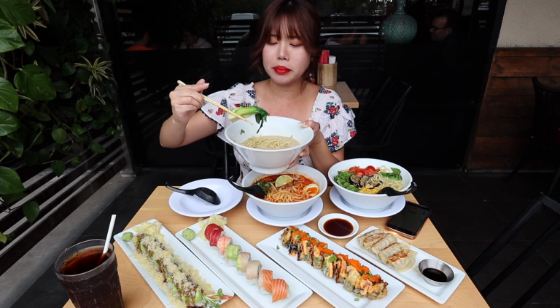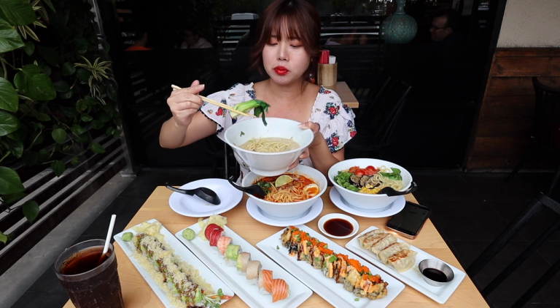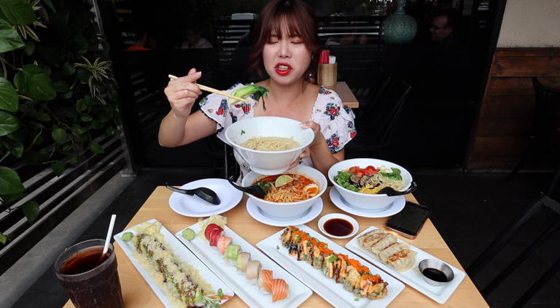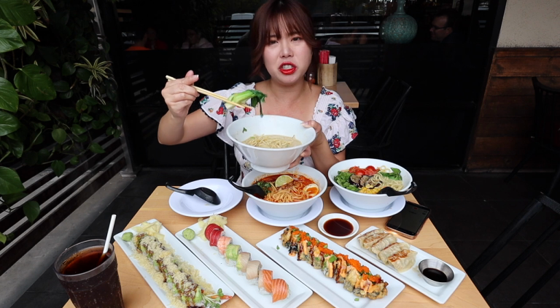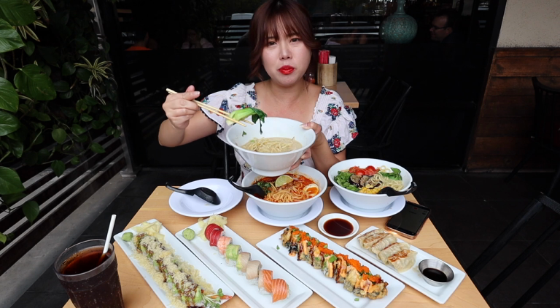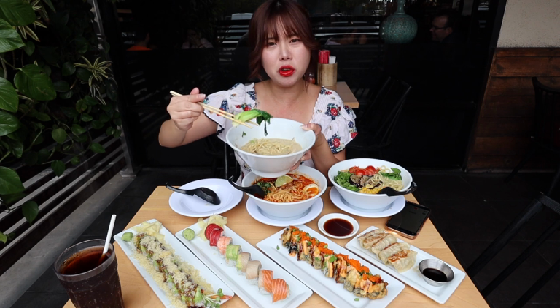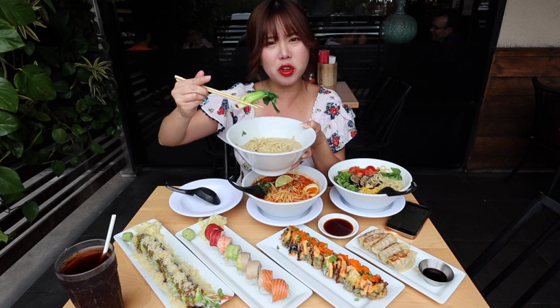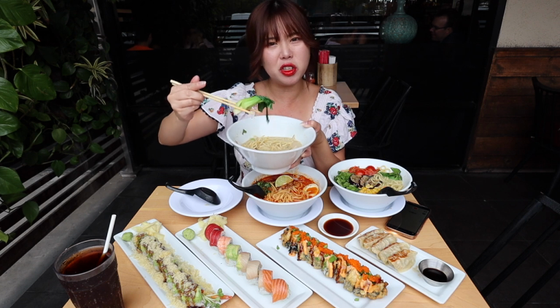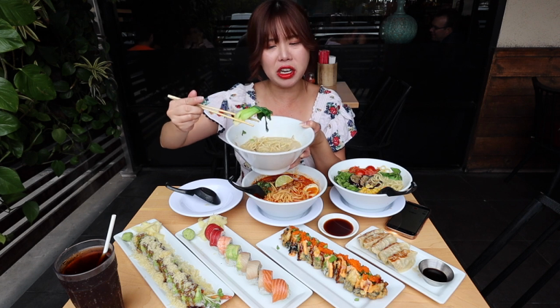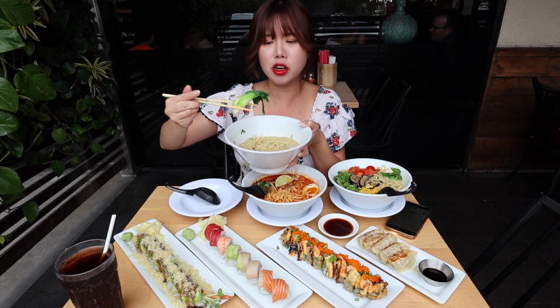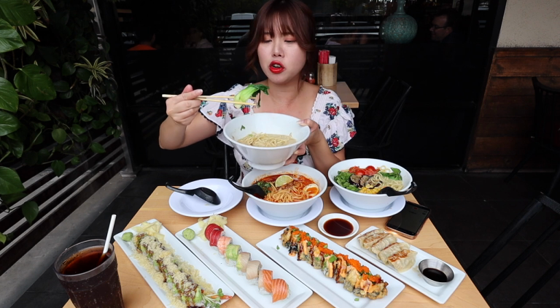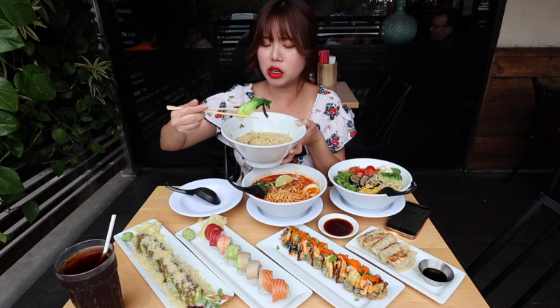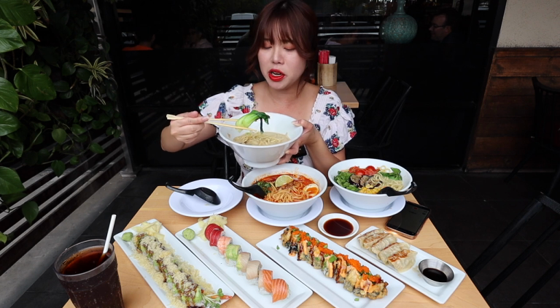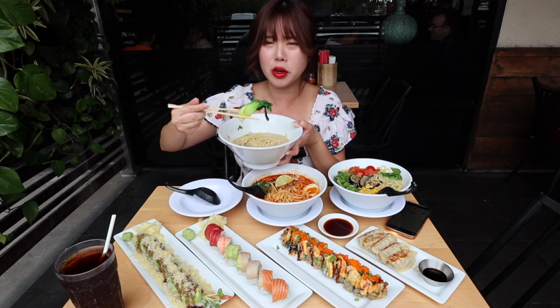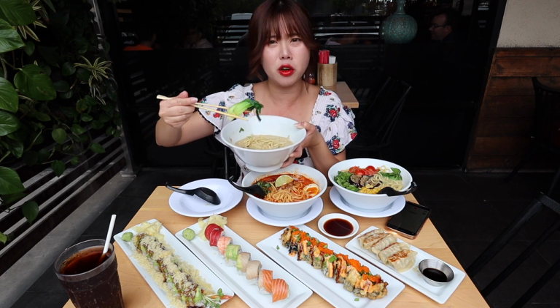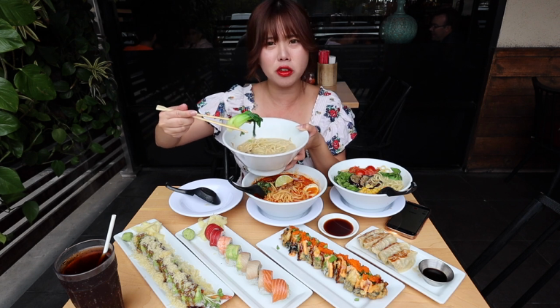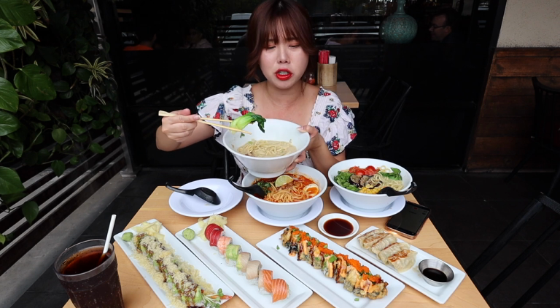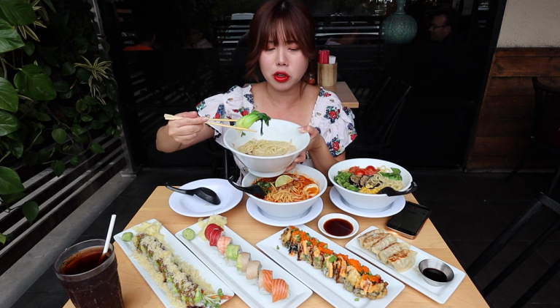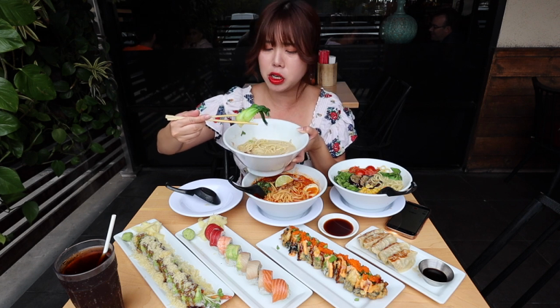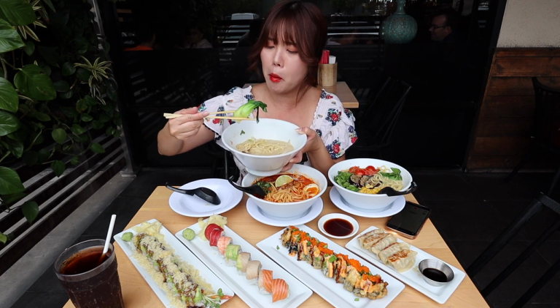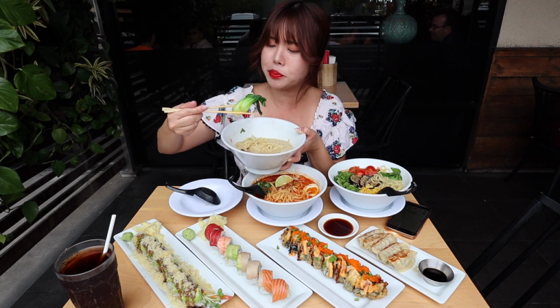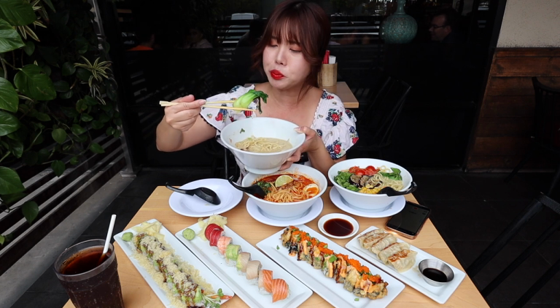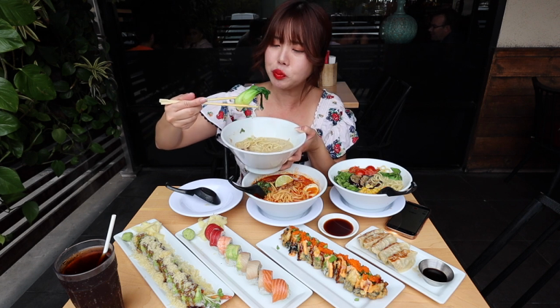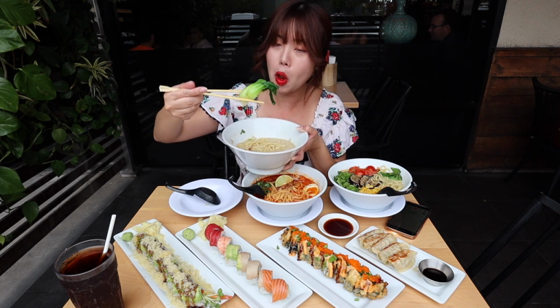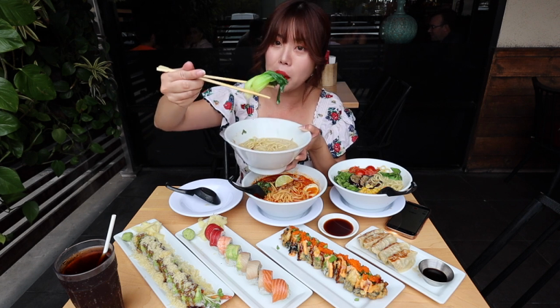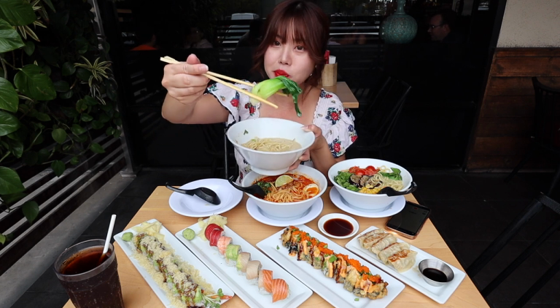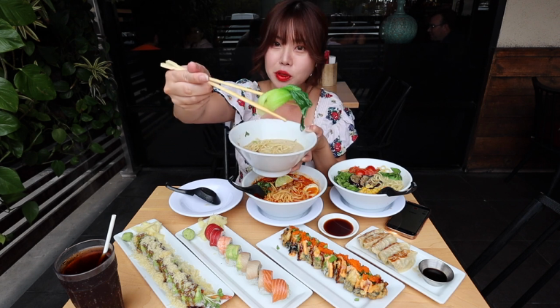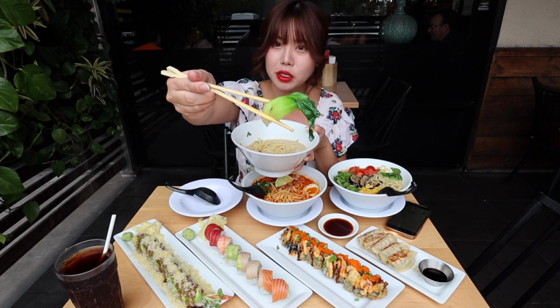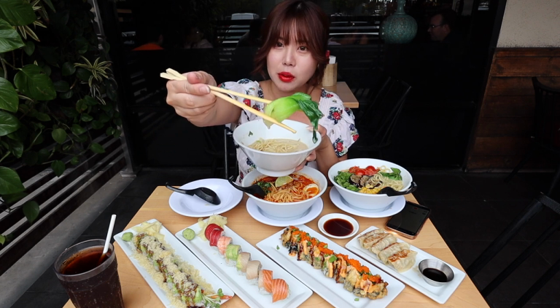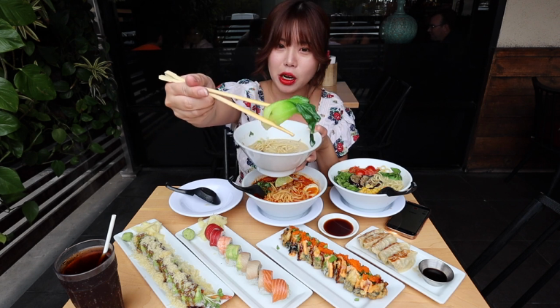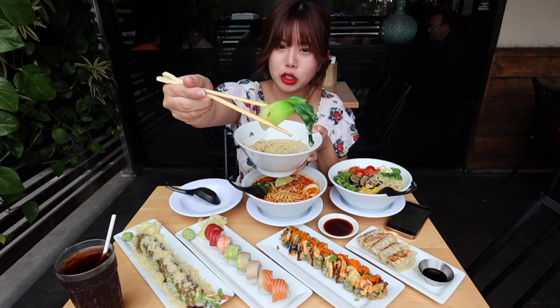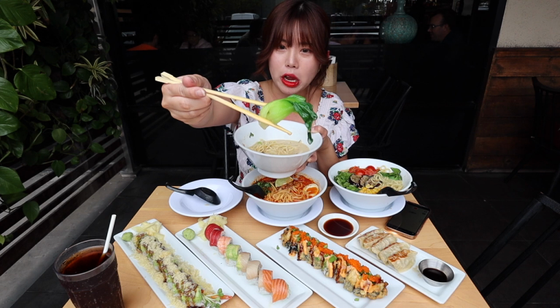The broth is simple, clean, creamy, not overly salty. Let's get some bok choy.